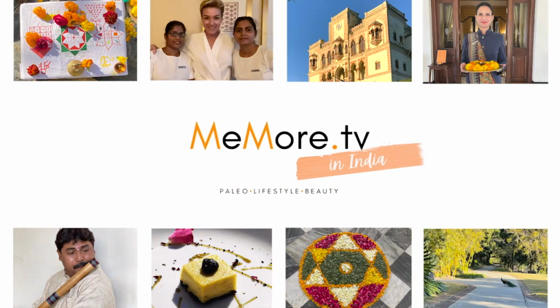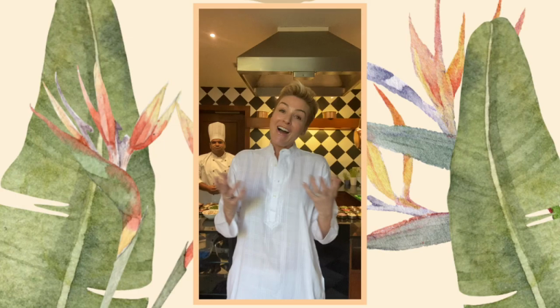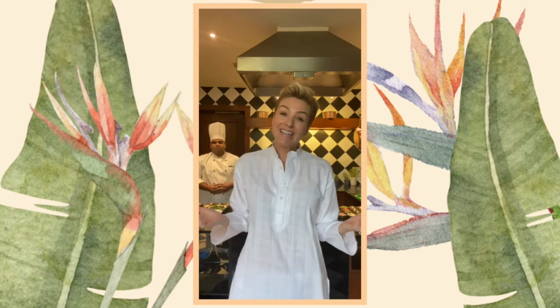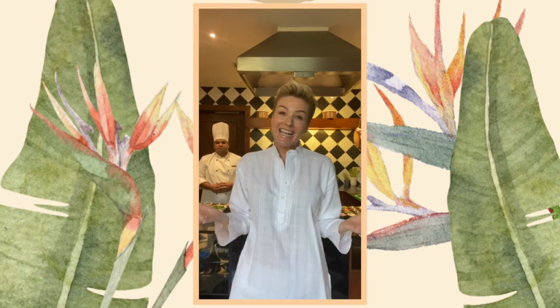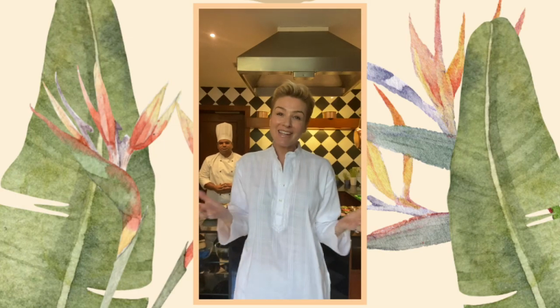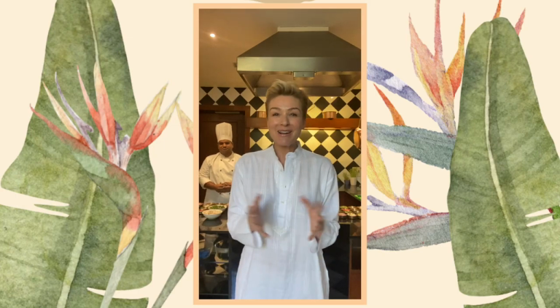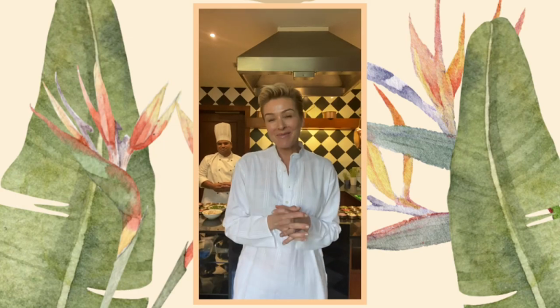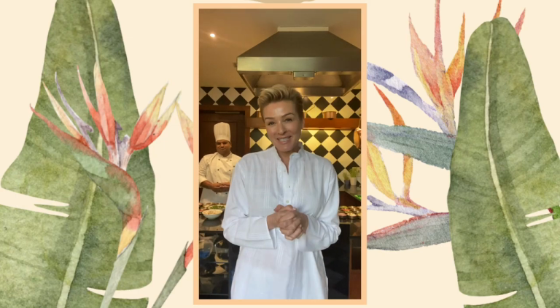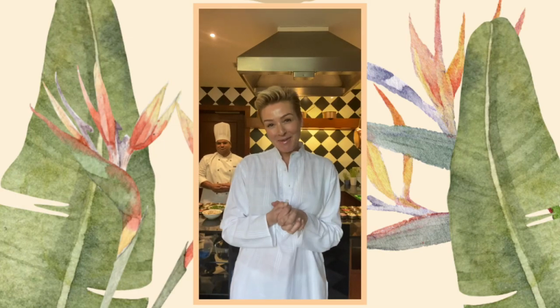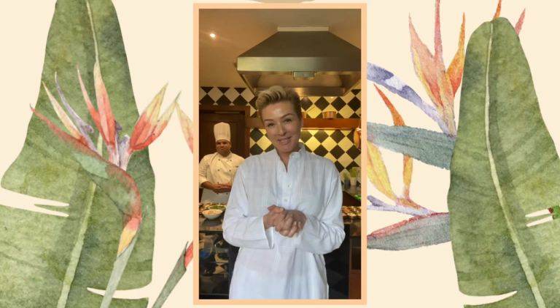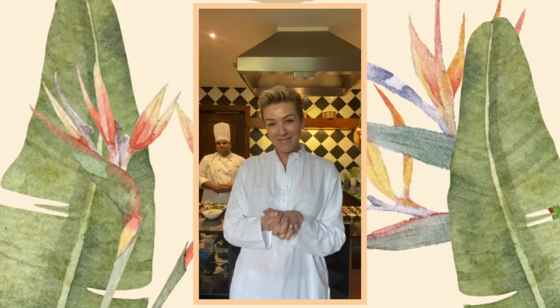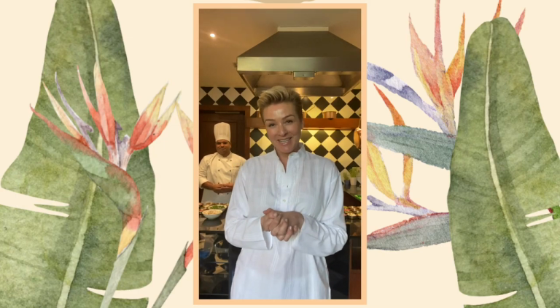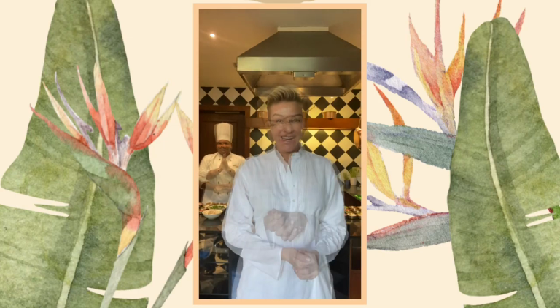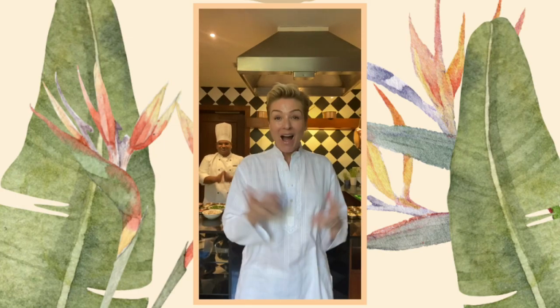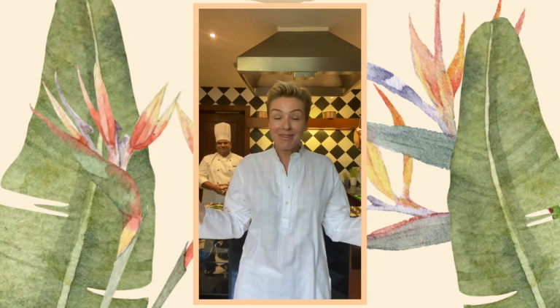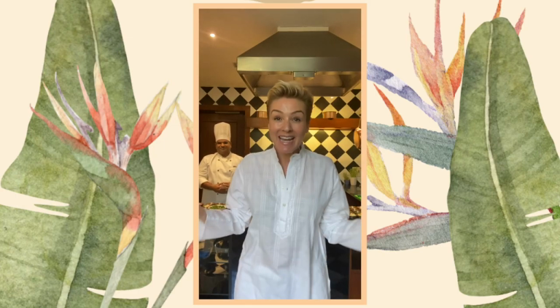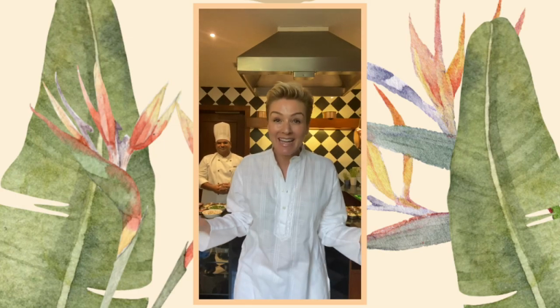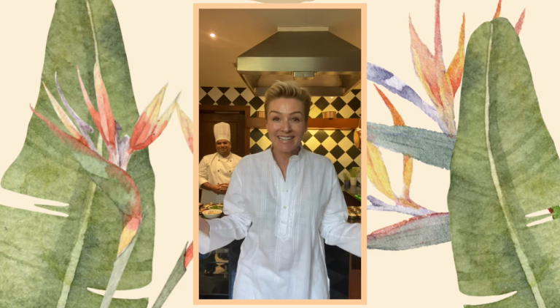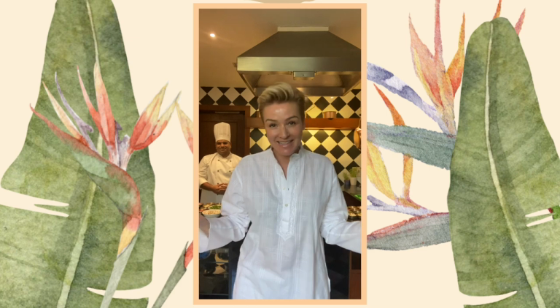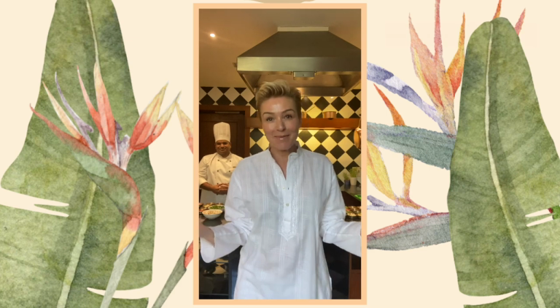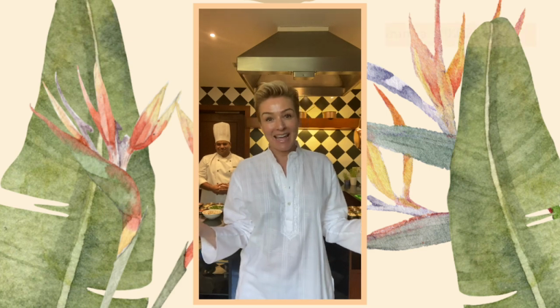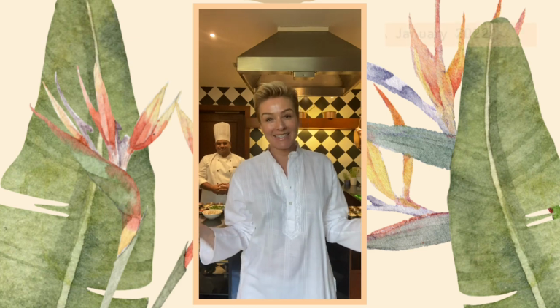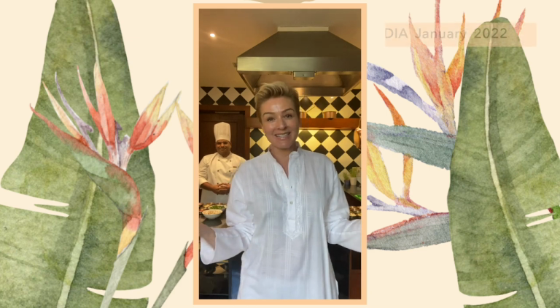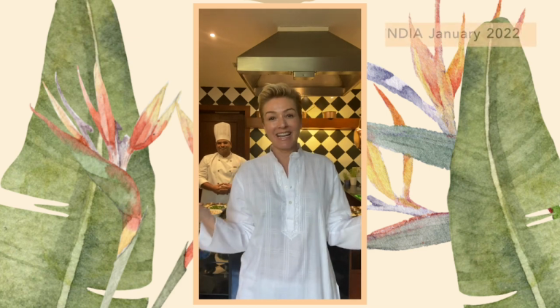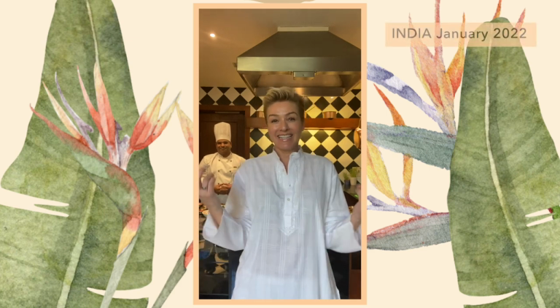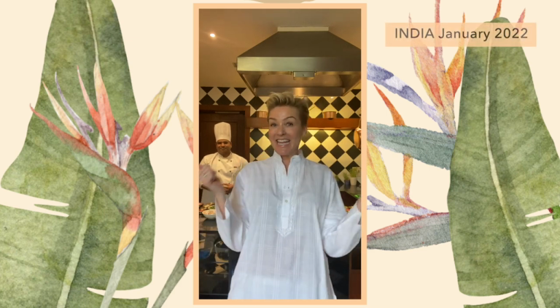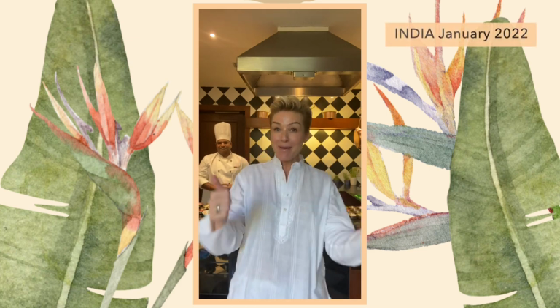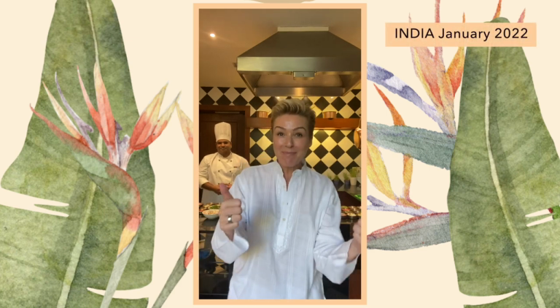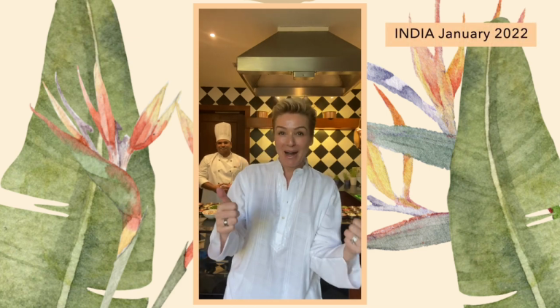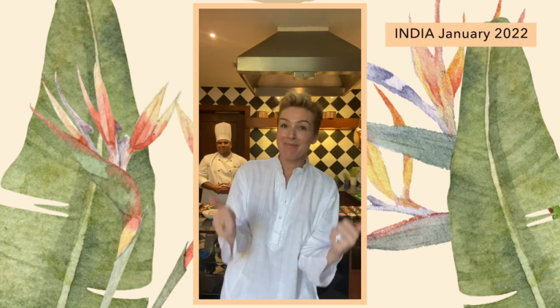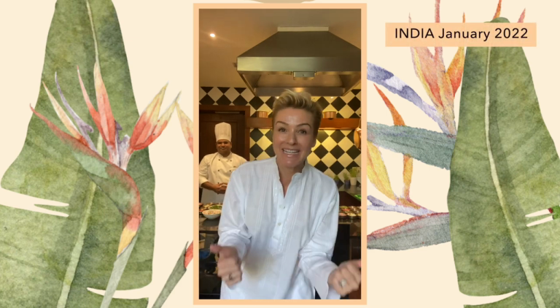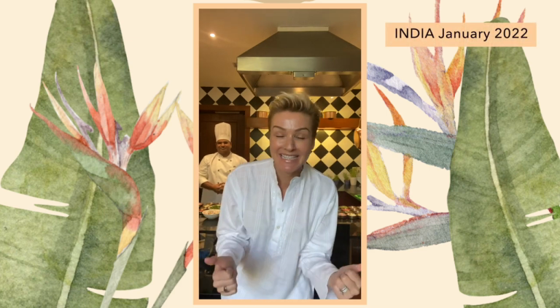Hi, it's Kelly and welcome back to Meemore TV. I'm at Ananda in the Himalayas. I'm in India.